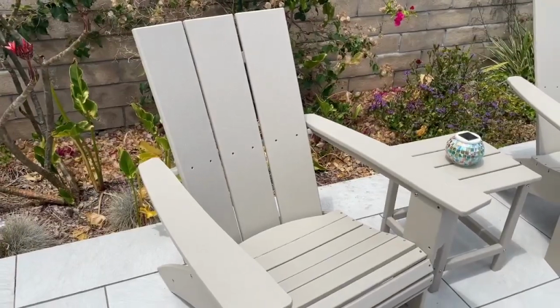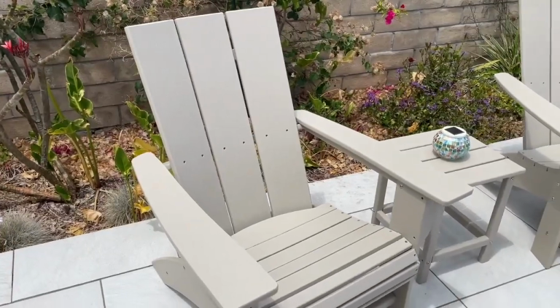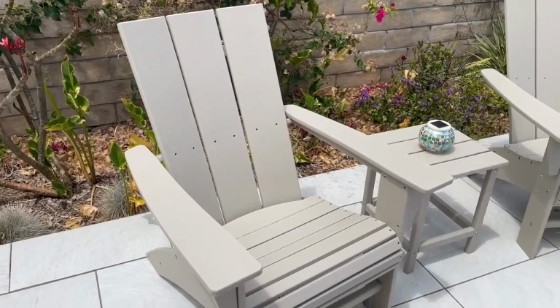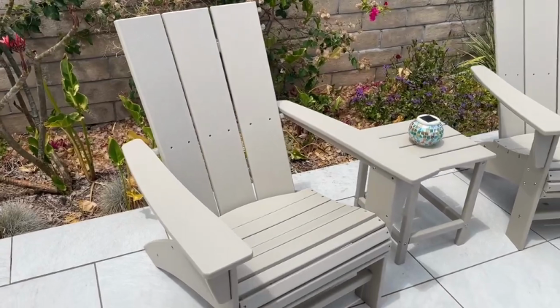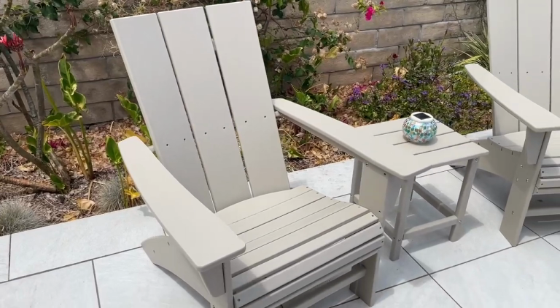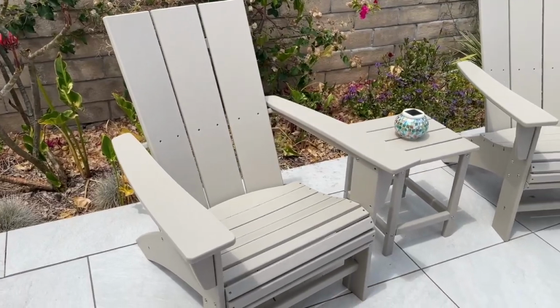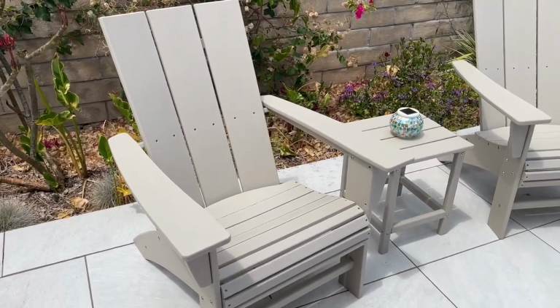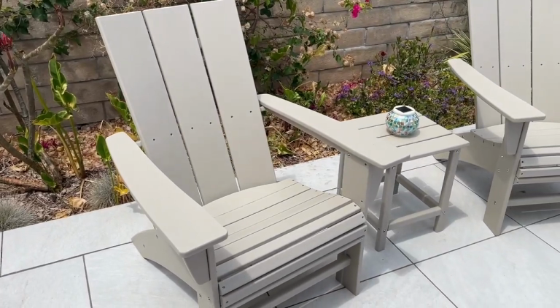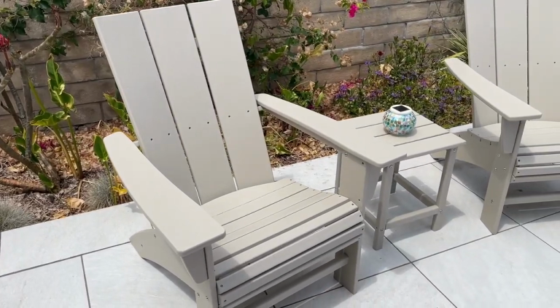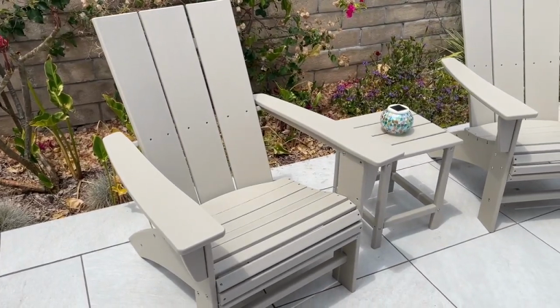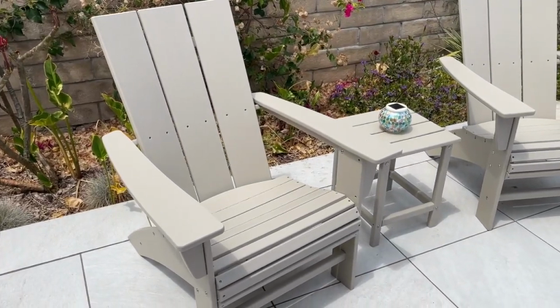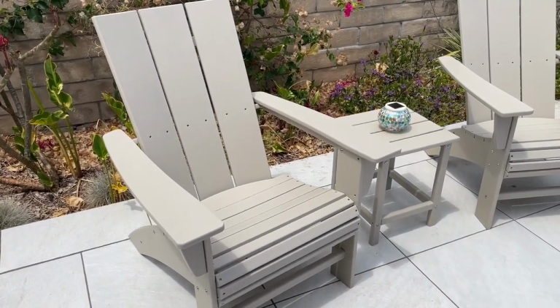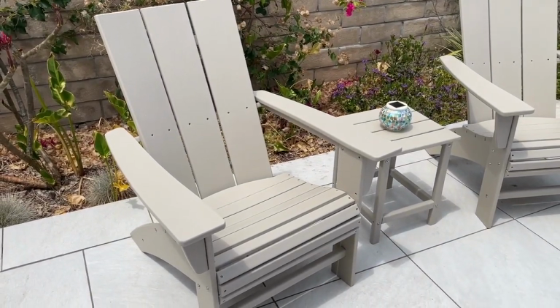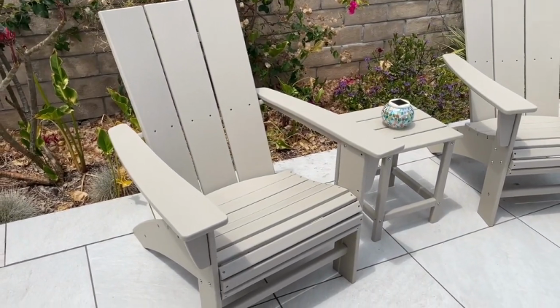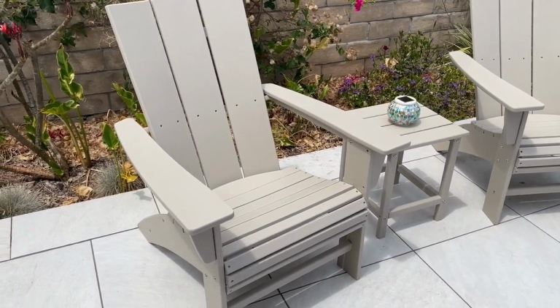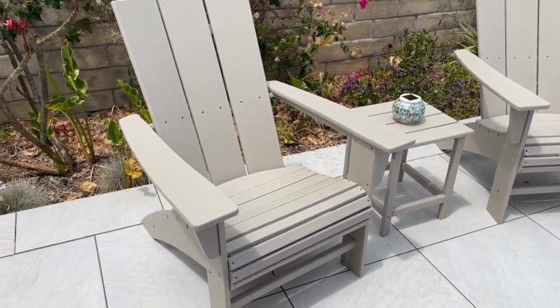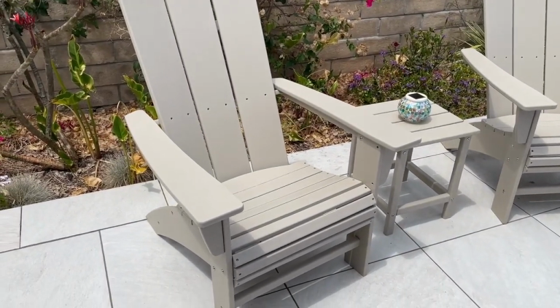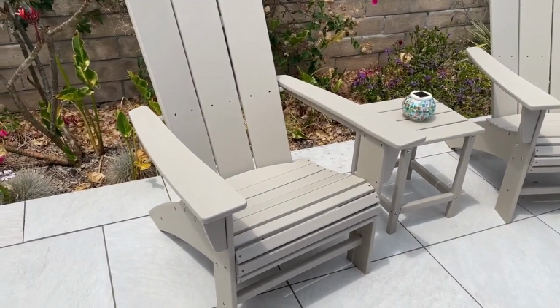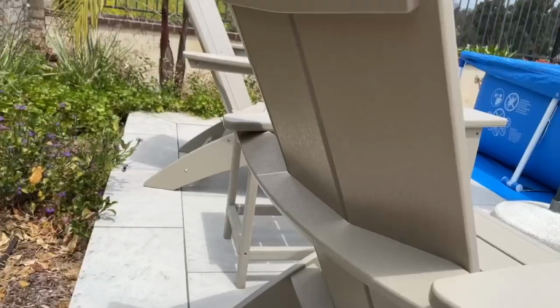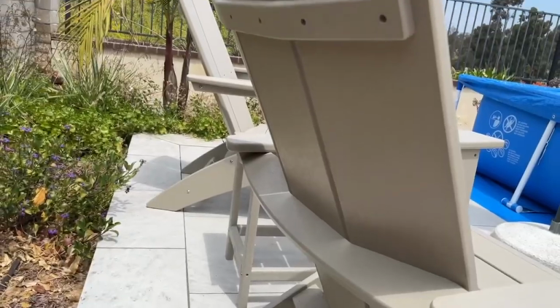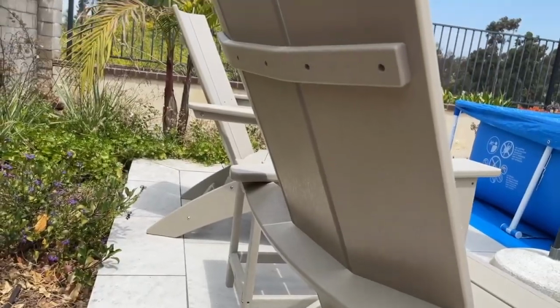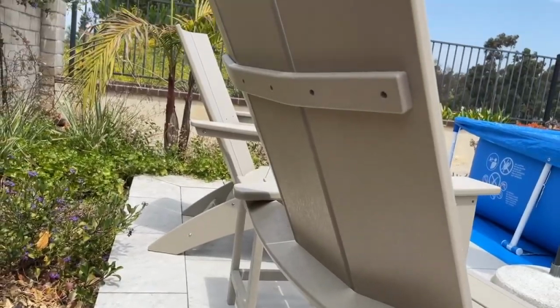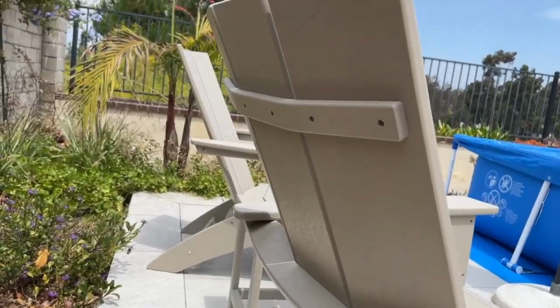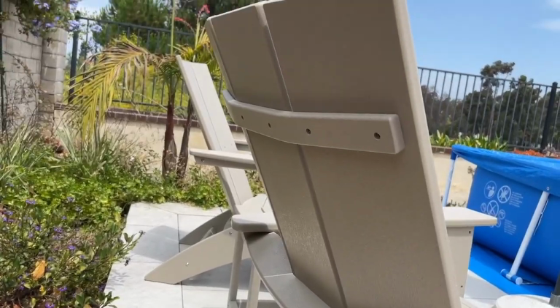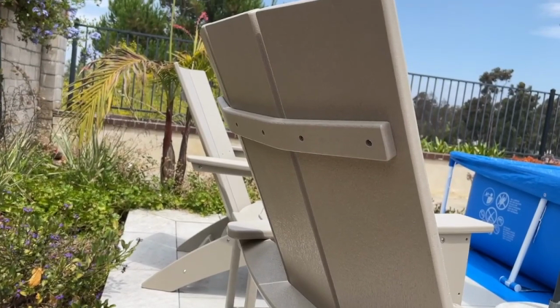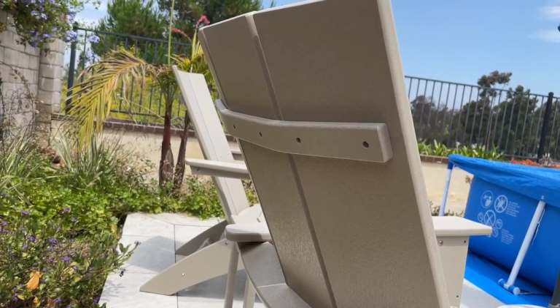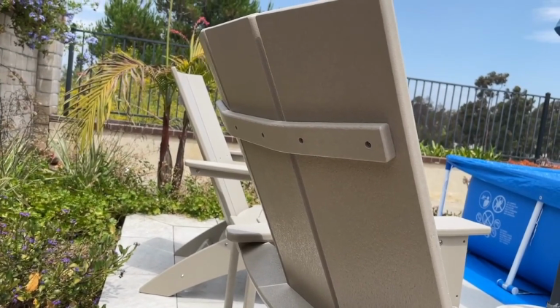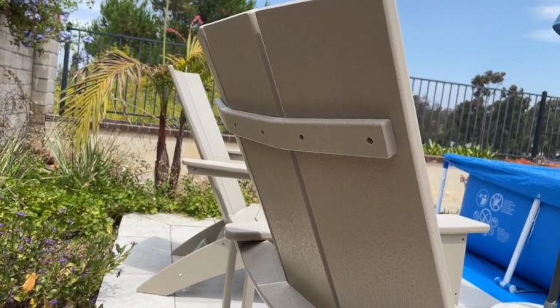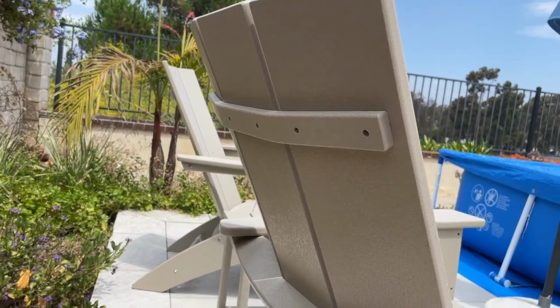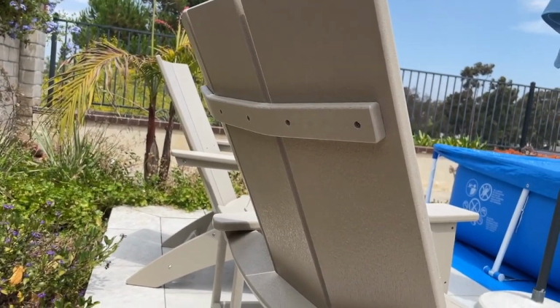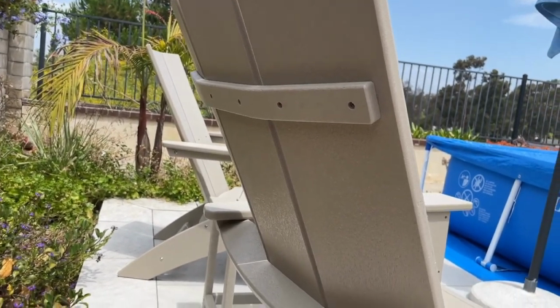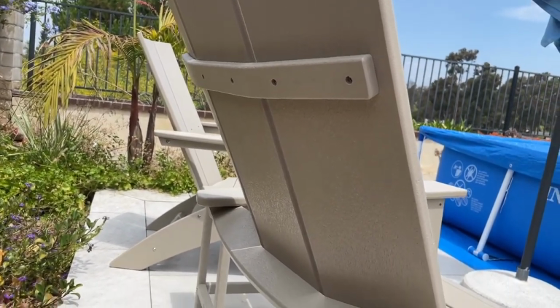I highly suggest you have more than one person to put the chair together. This is the back side of the chair.